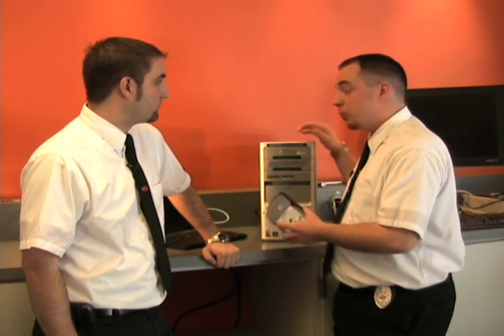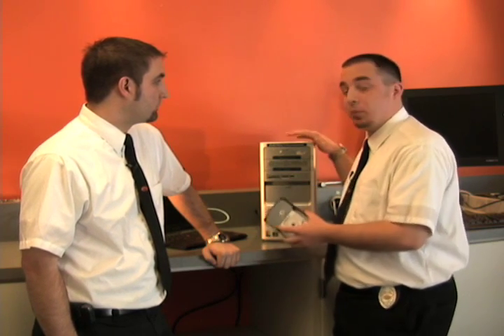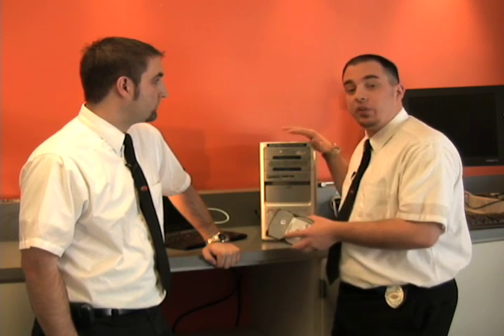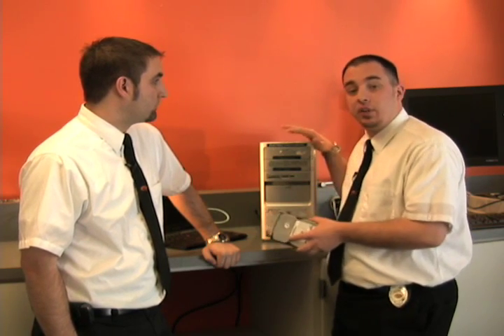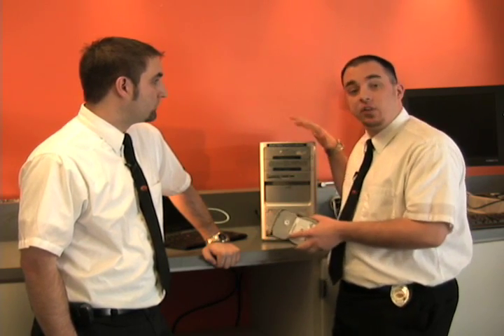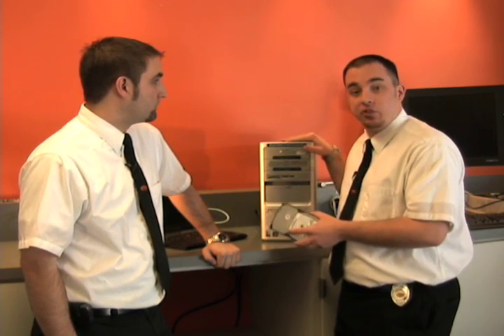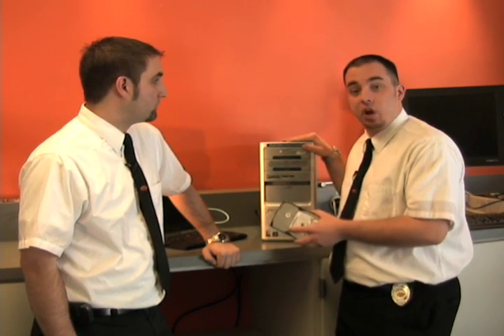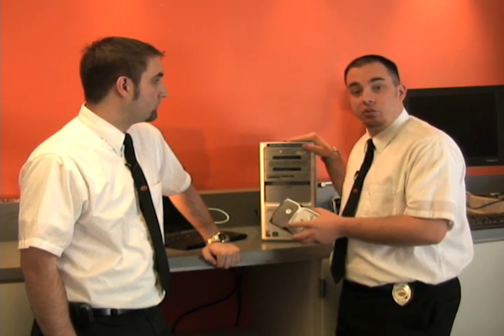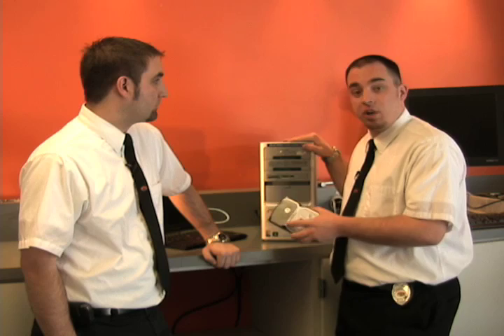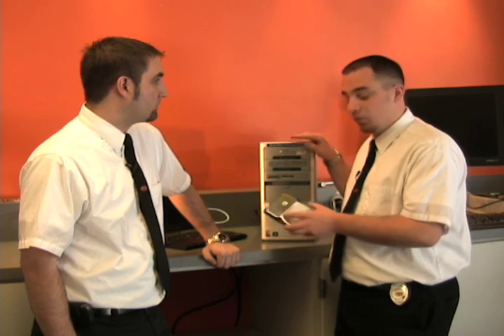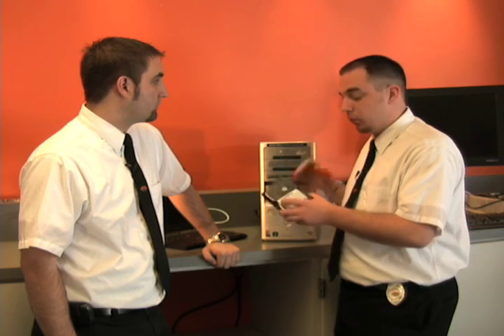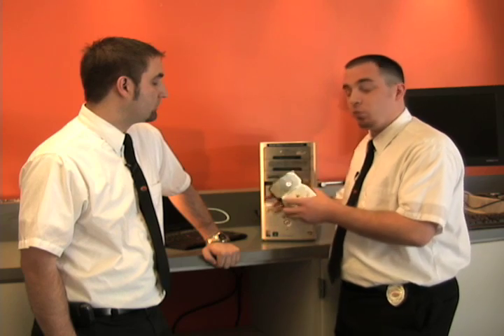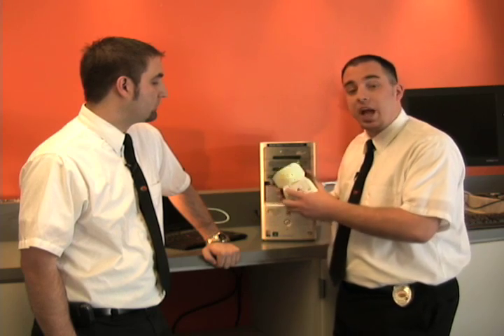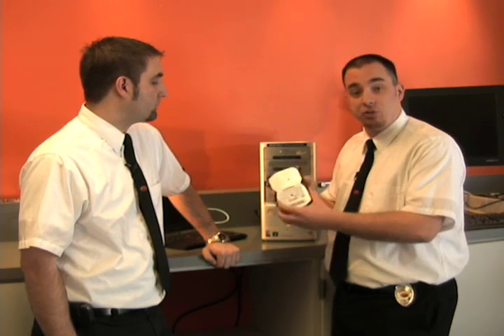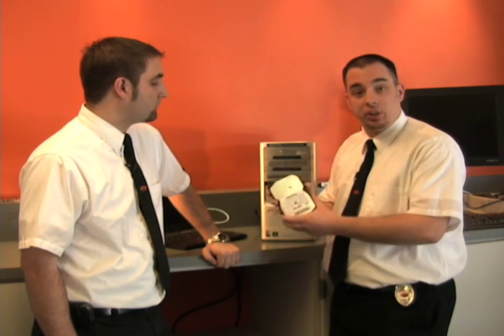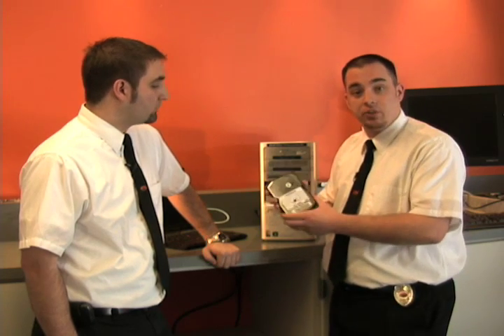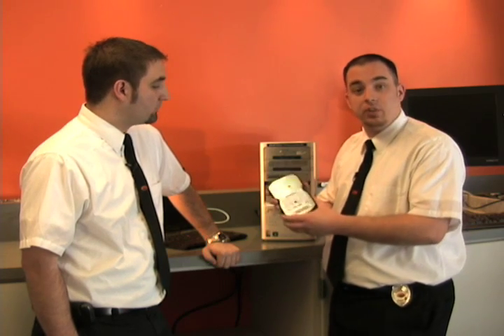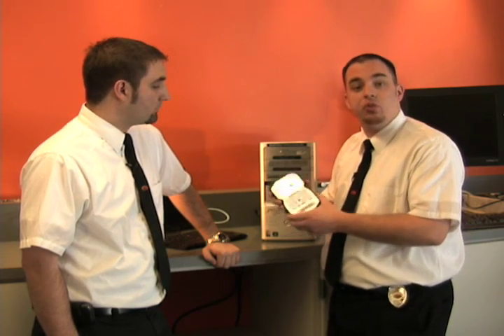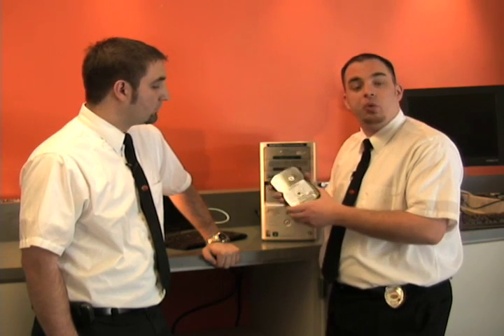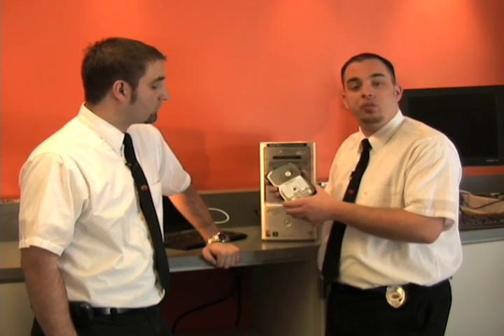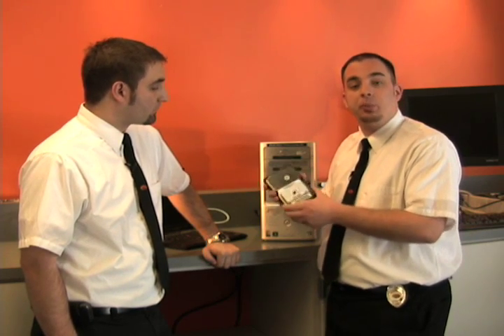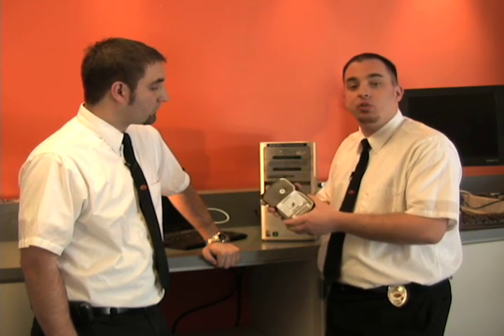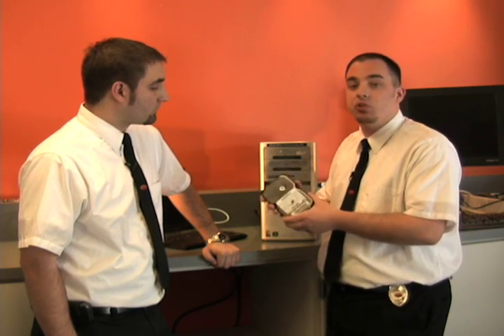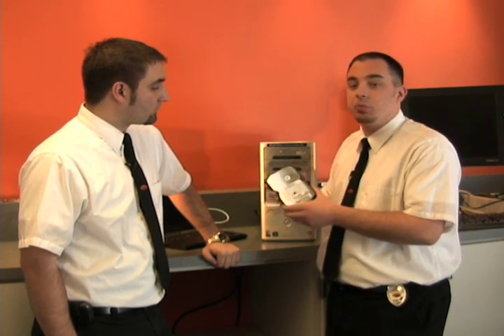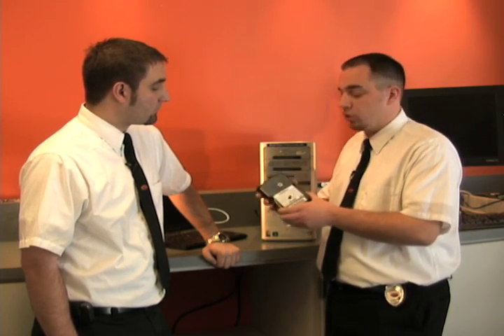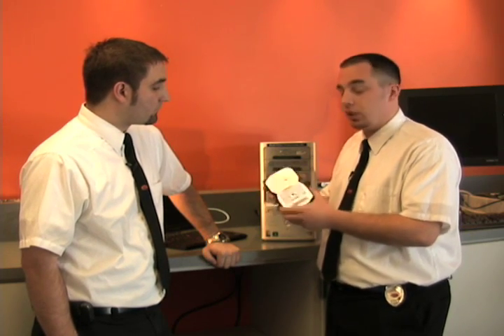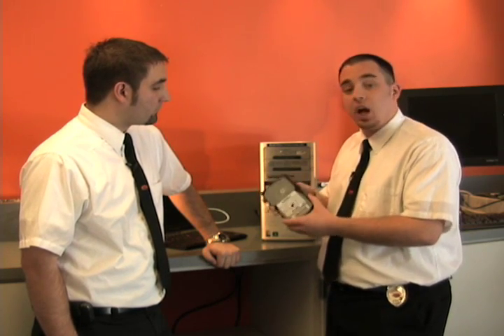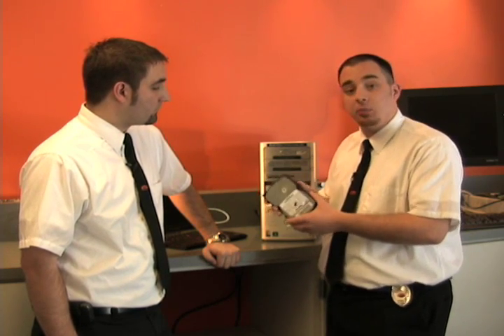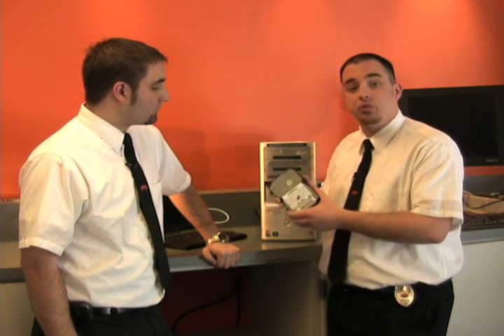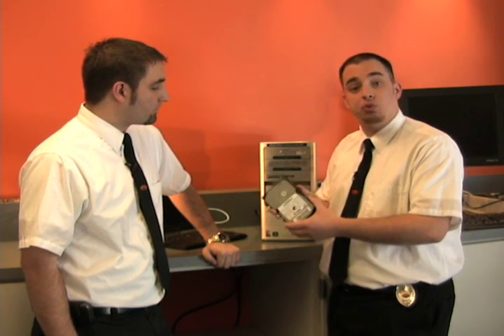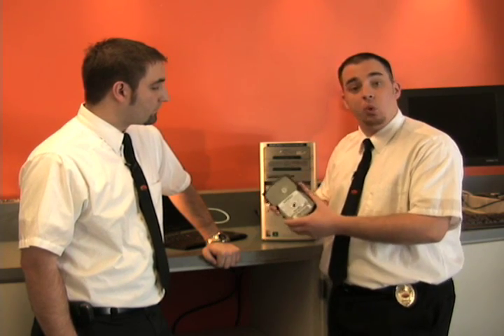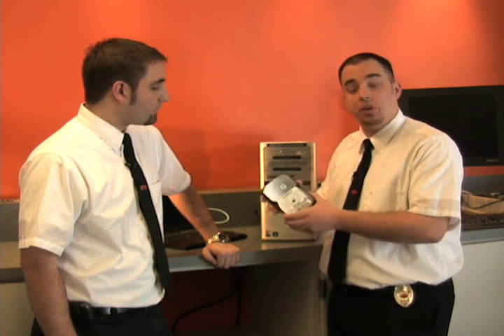A lot of people think that this is the hard drive, but this is what it actually is. And this is where all of your pictures, music, and documents are stored.